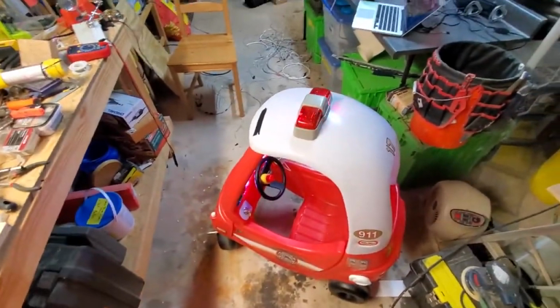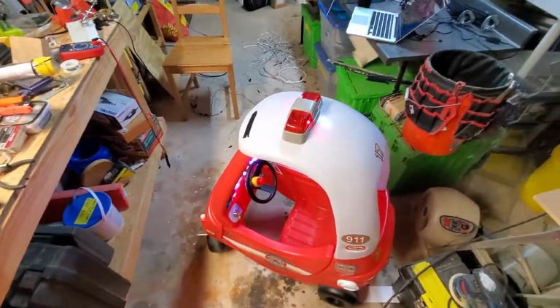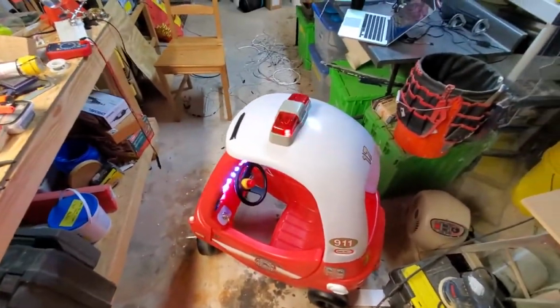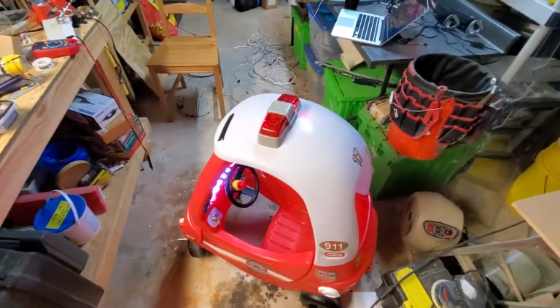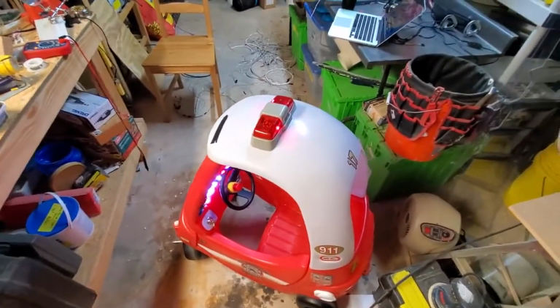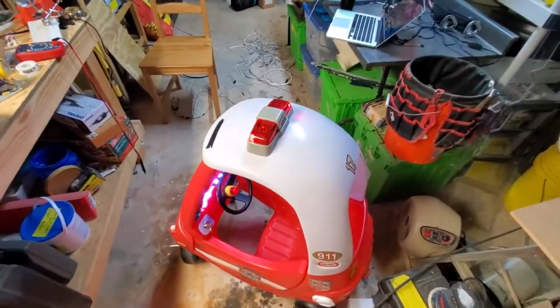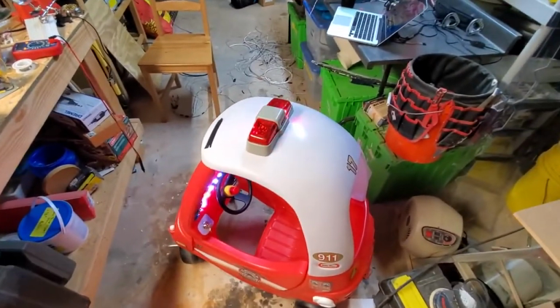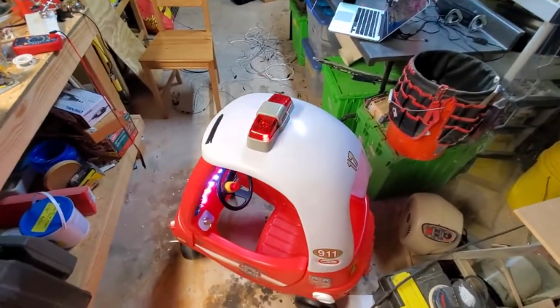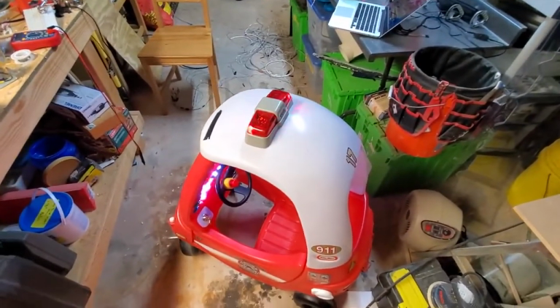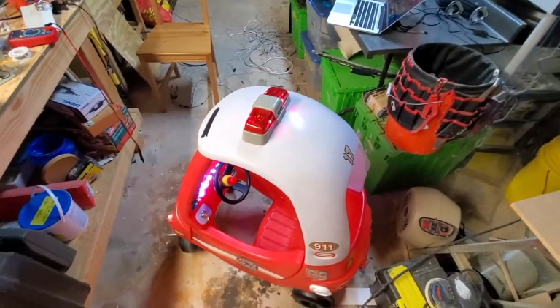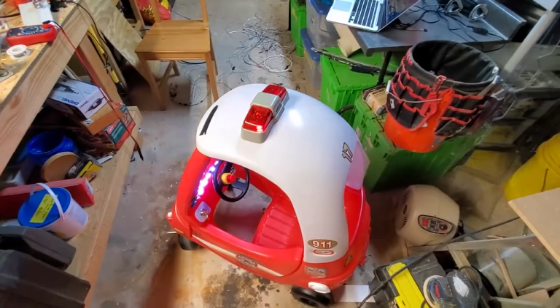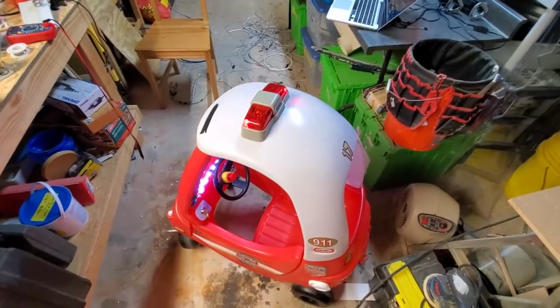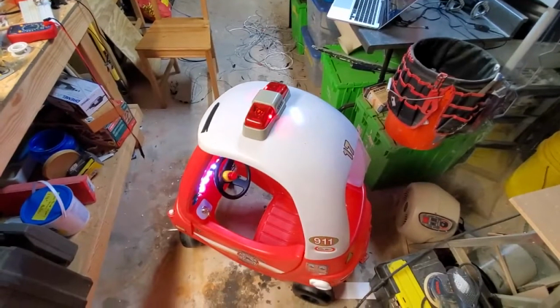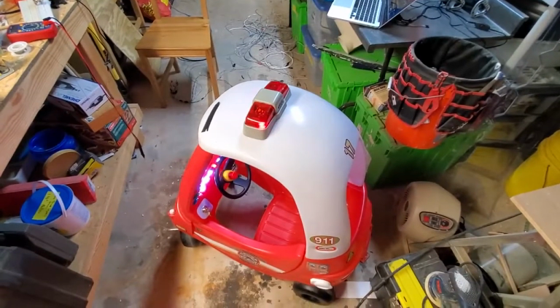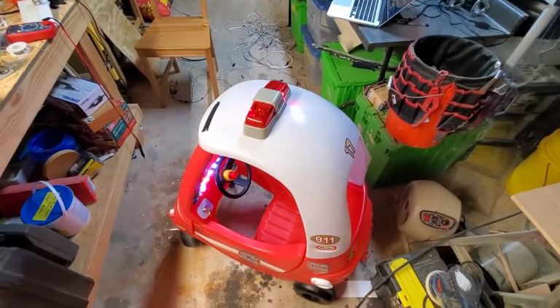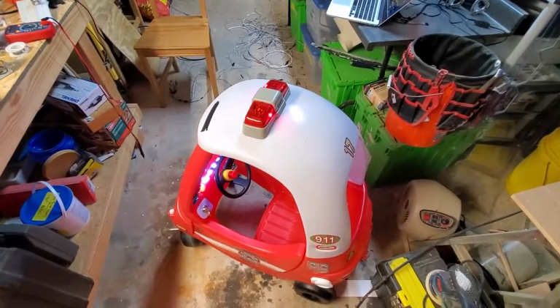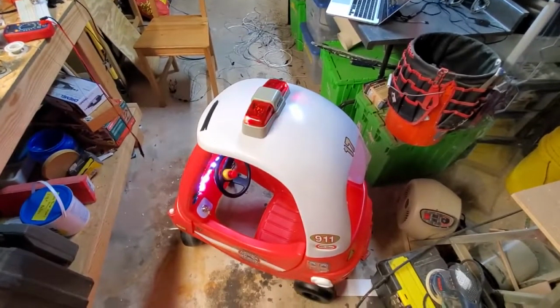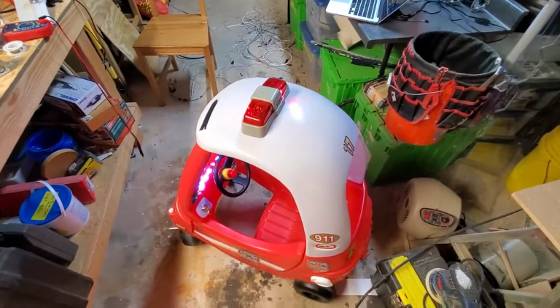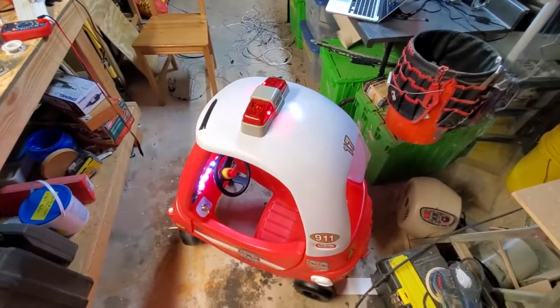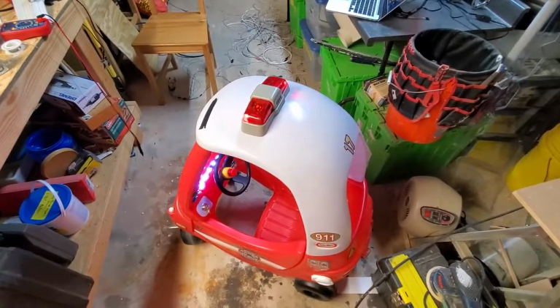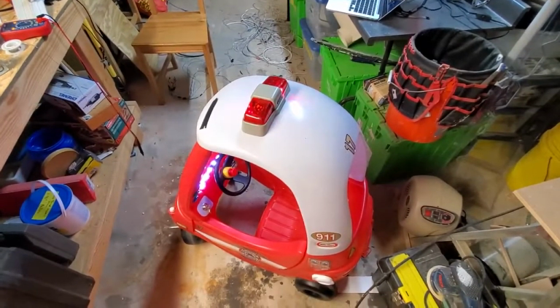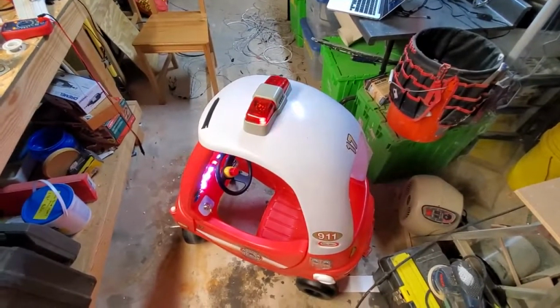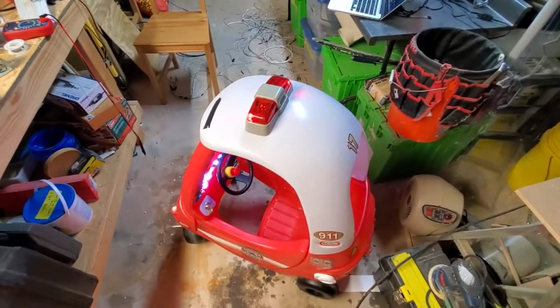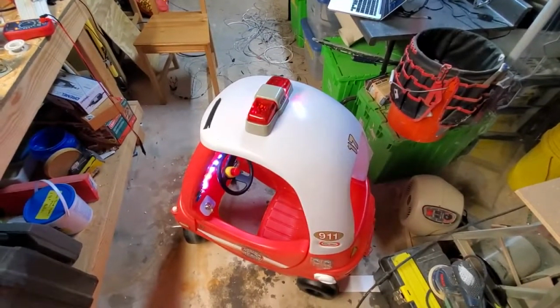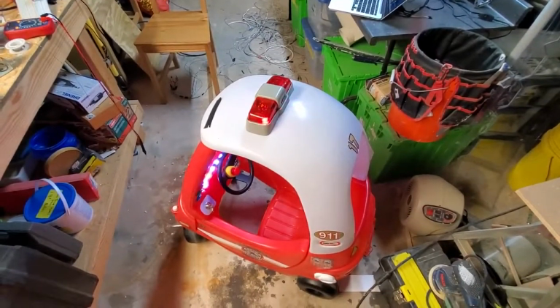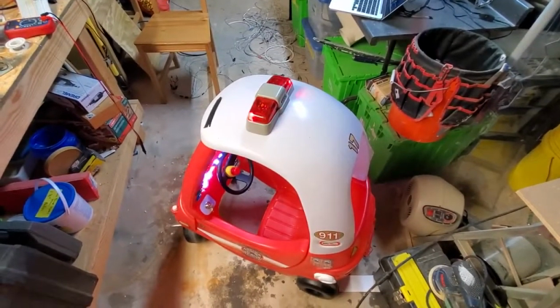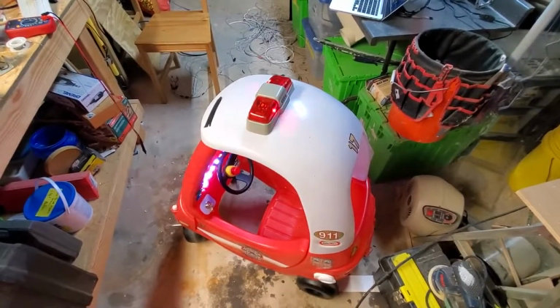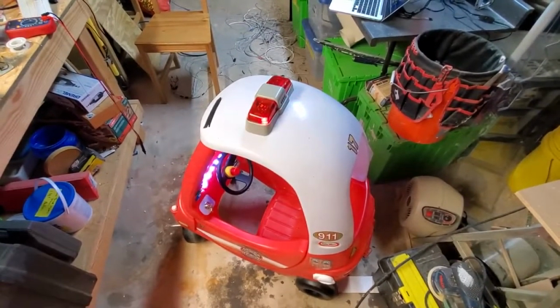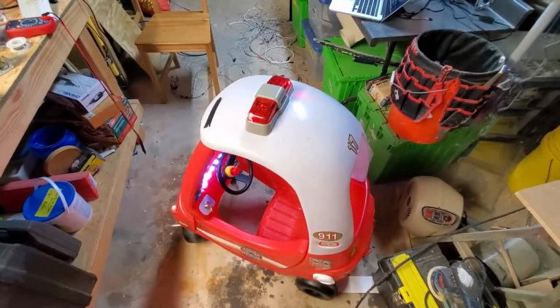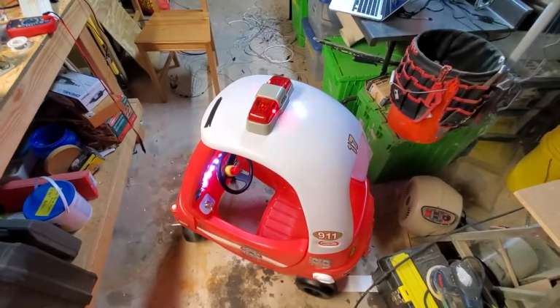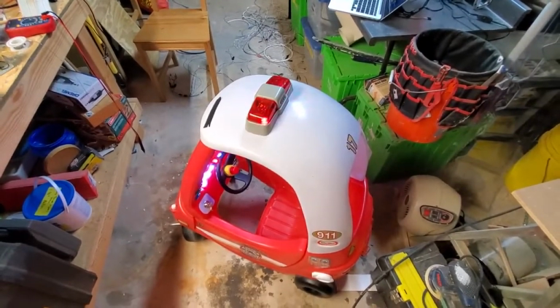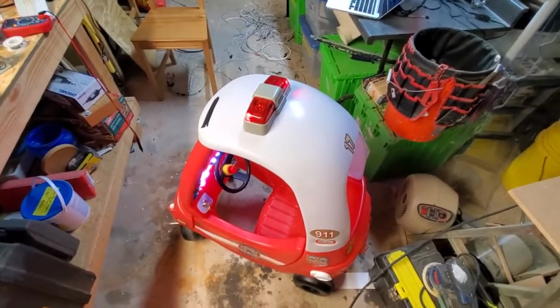But I did that to work around some power issues and stuff like that. But anyway, this is pretty much done. We'll see how Declan likes it. Goodbye.